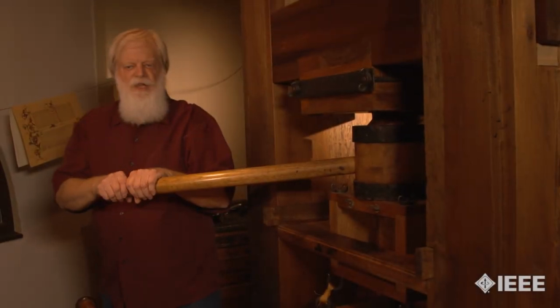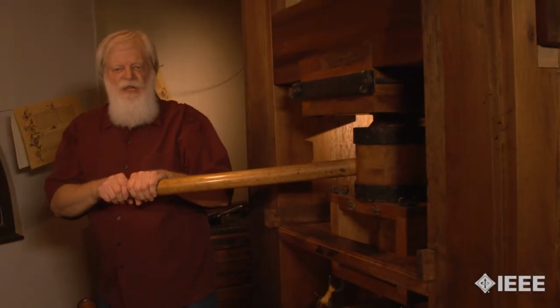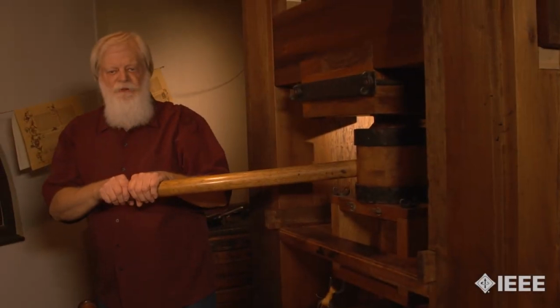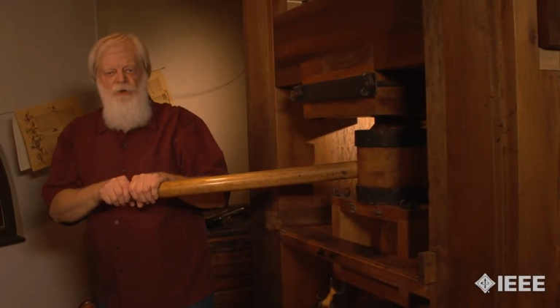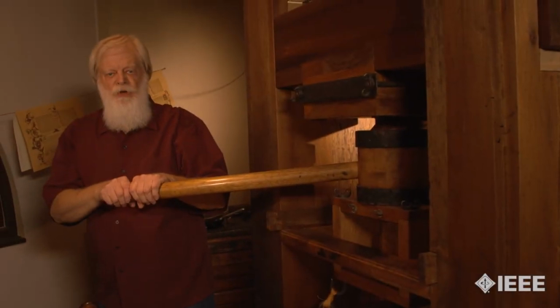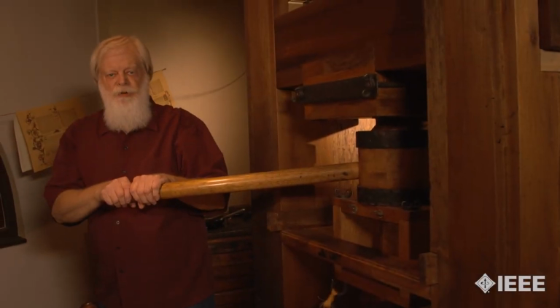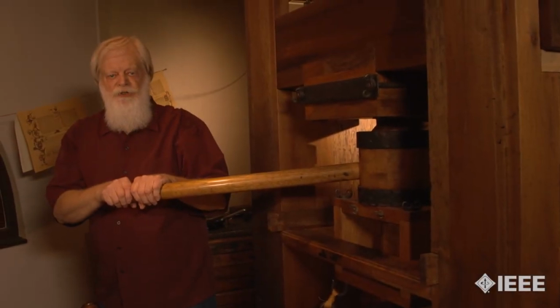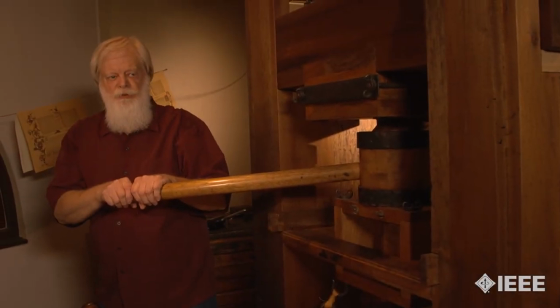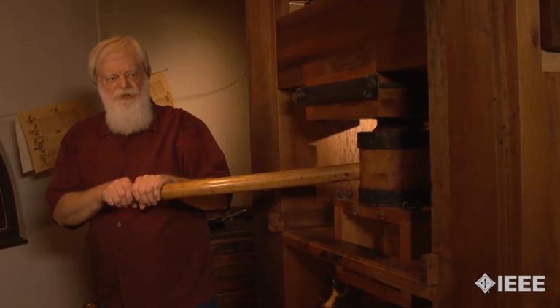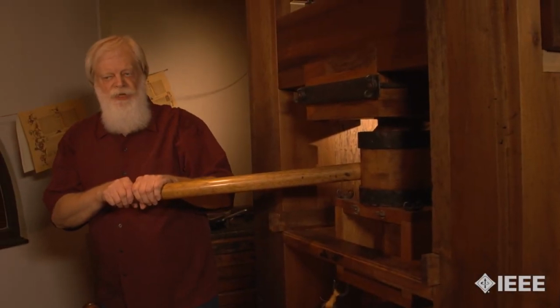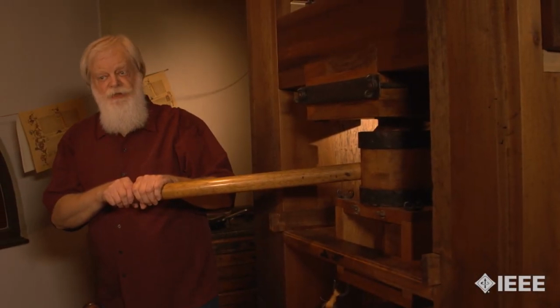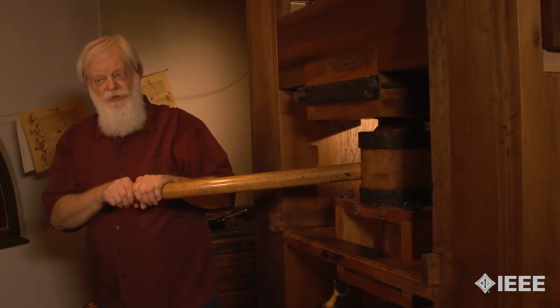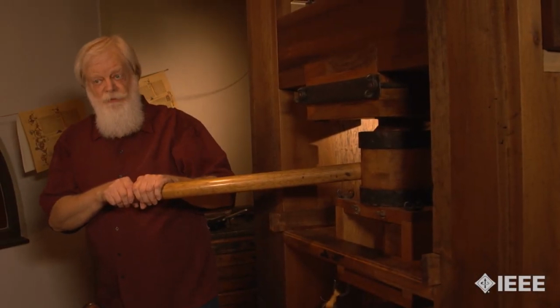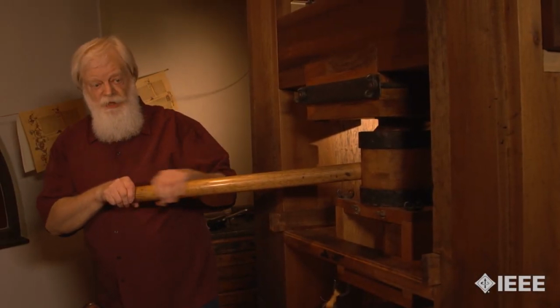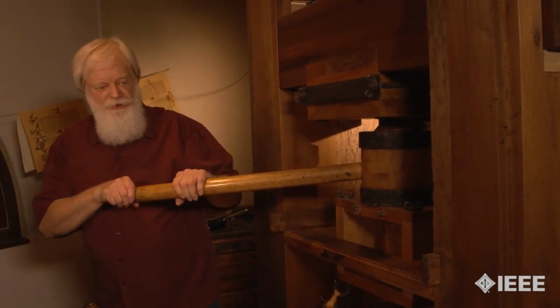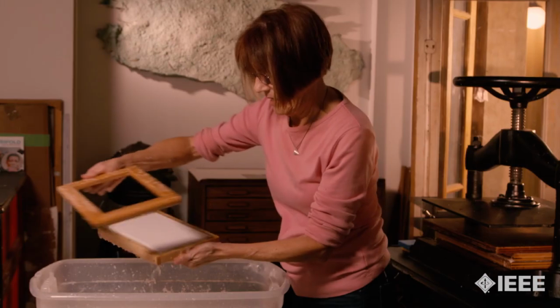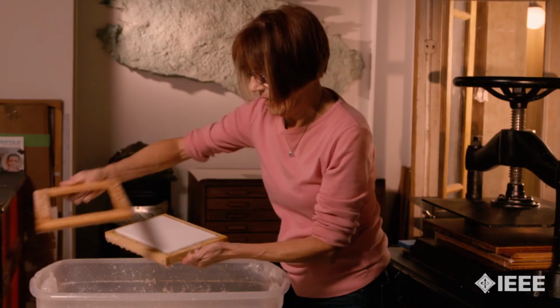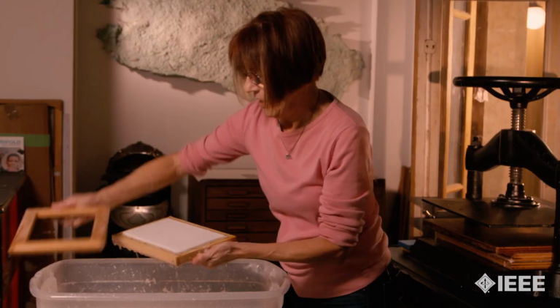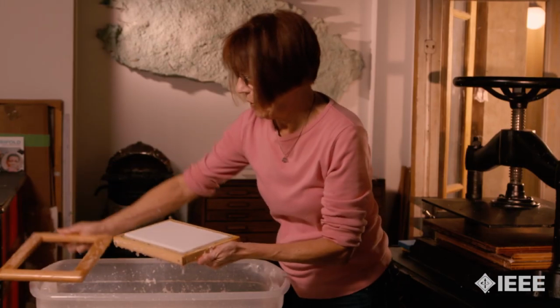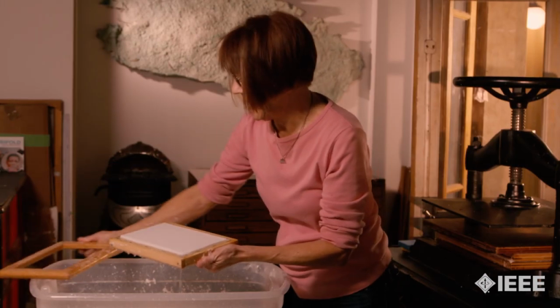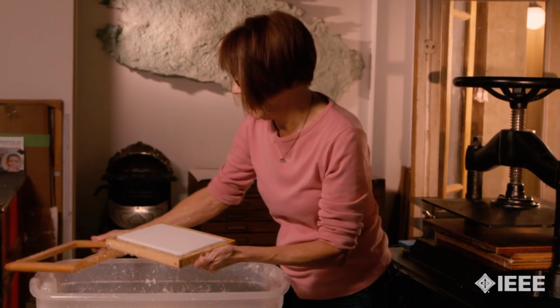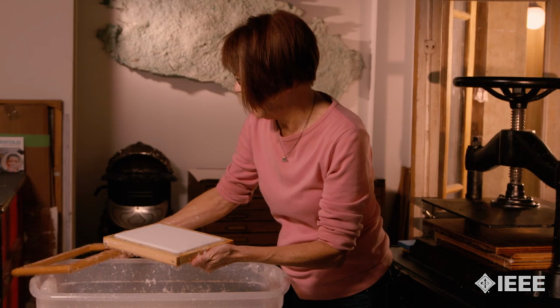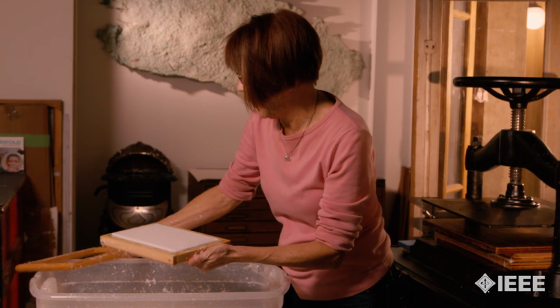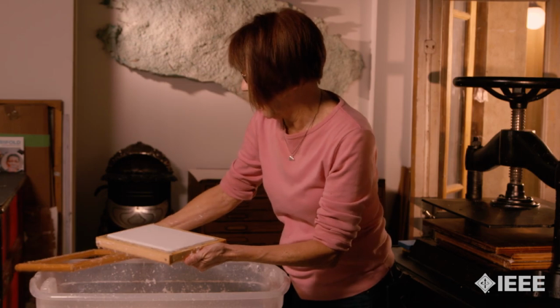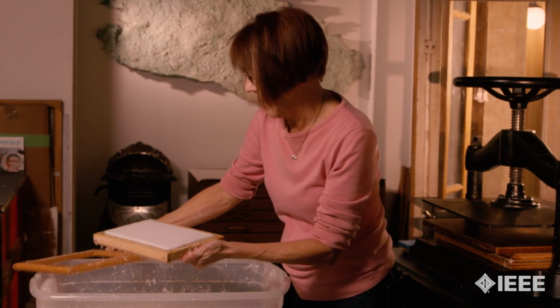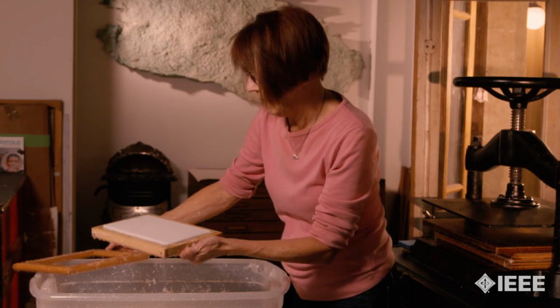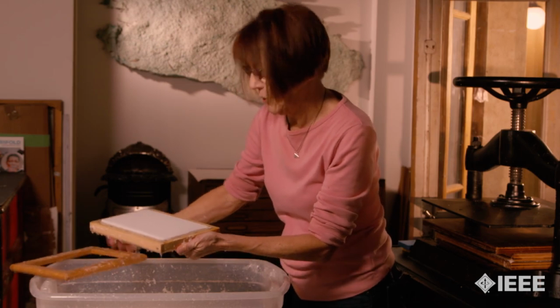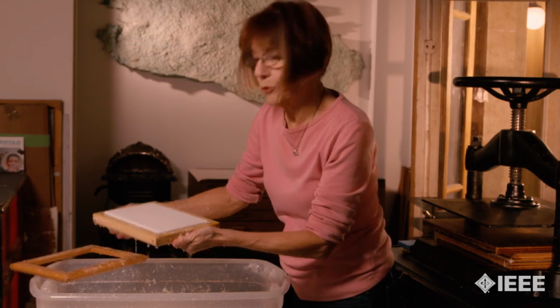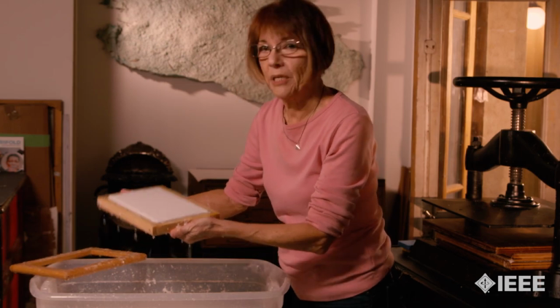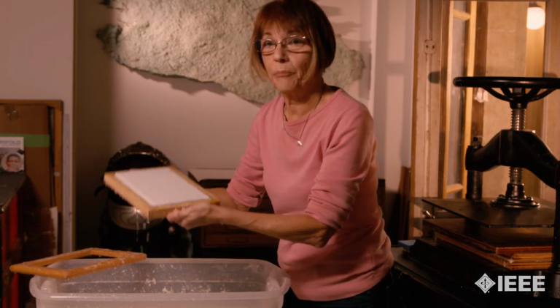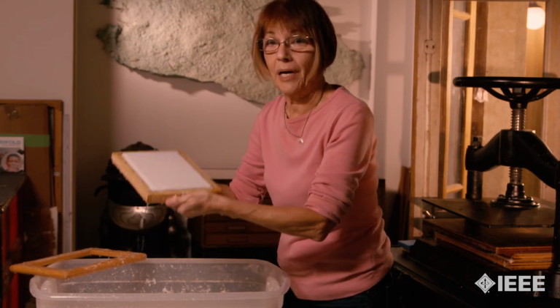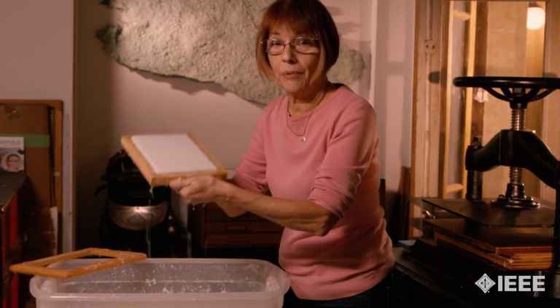Now I've got one page impression, but I need the second page. You can take the decal off. There's your piece of paper.